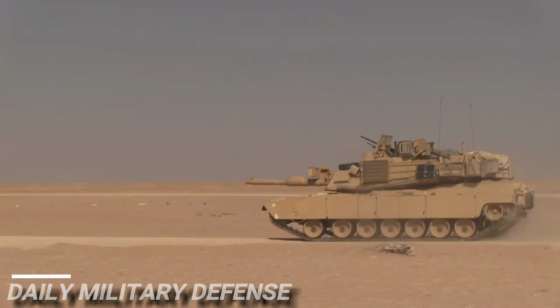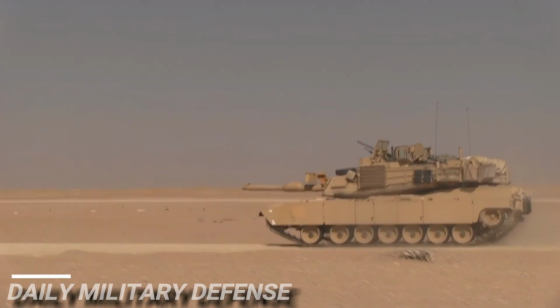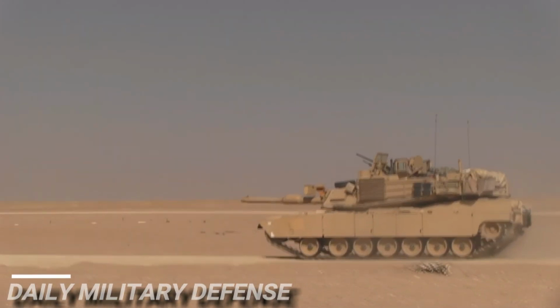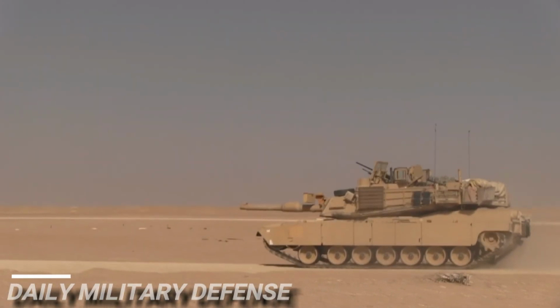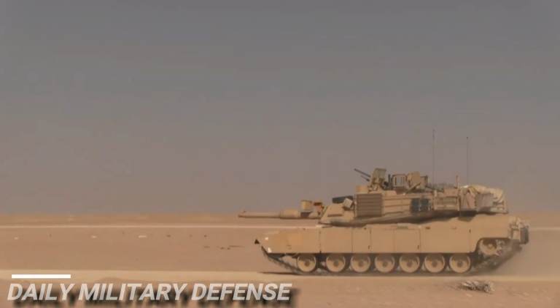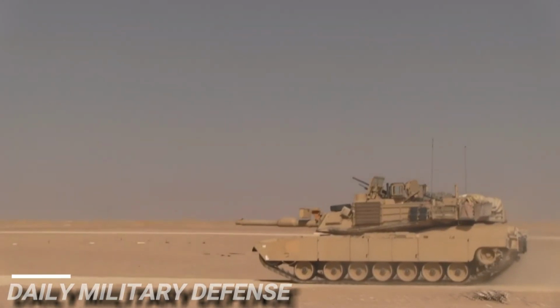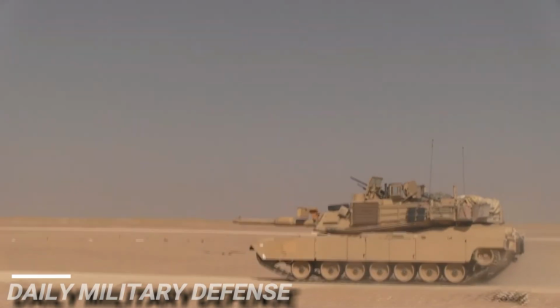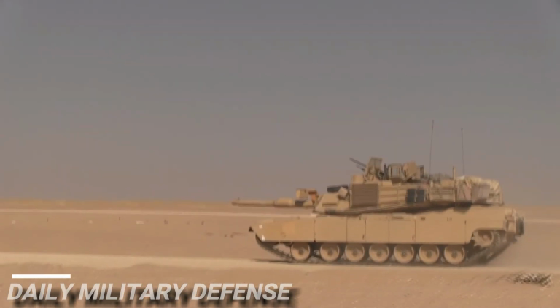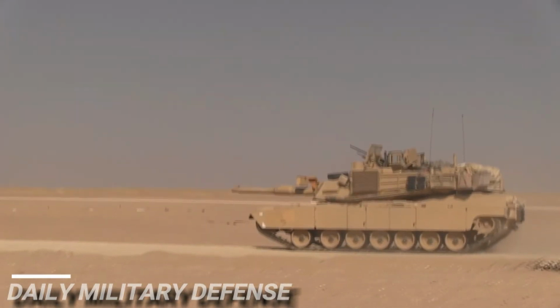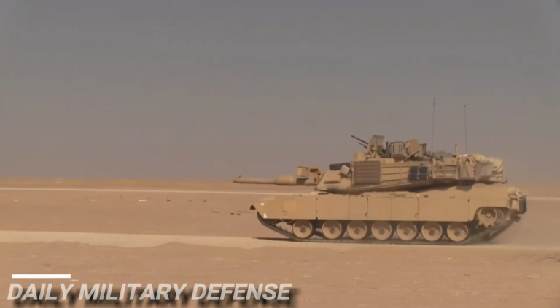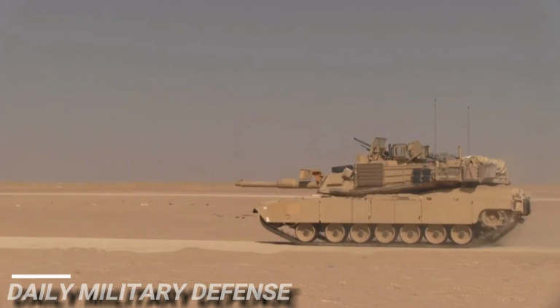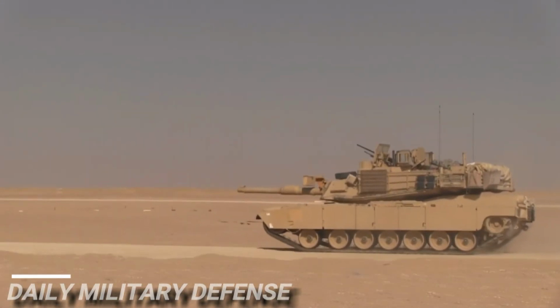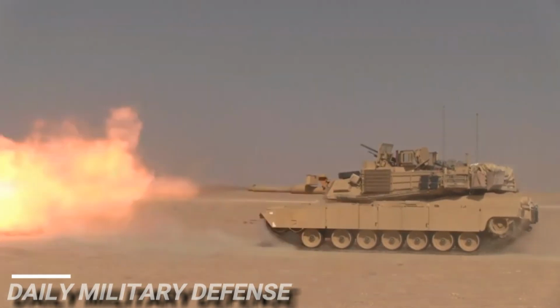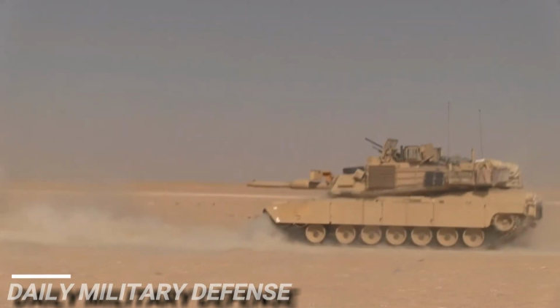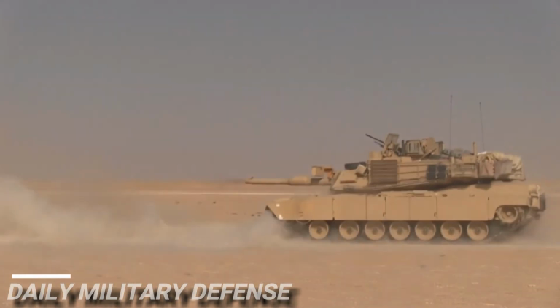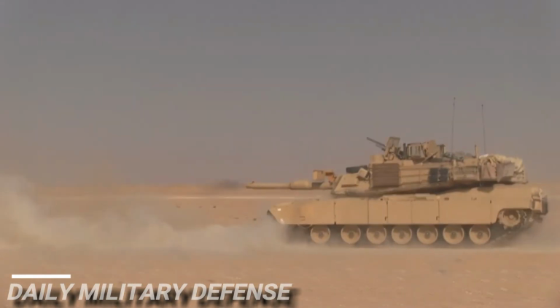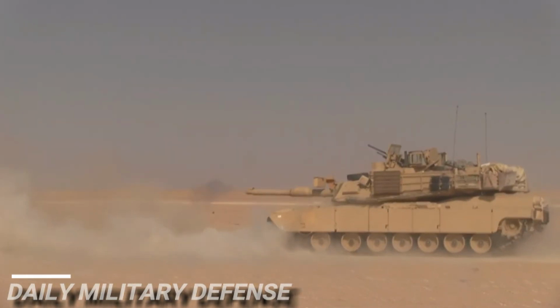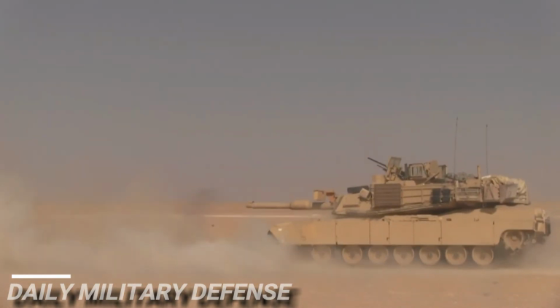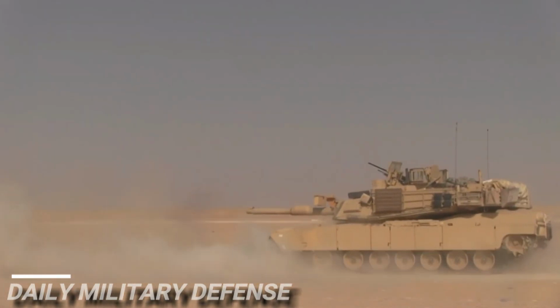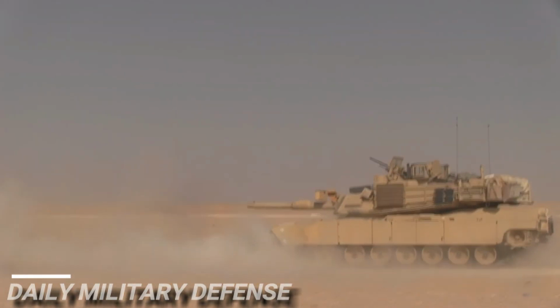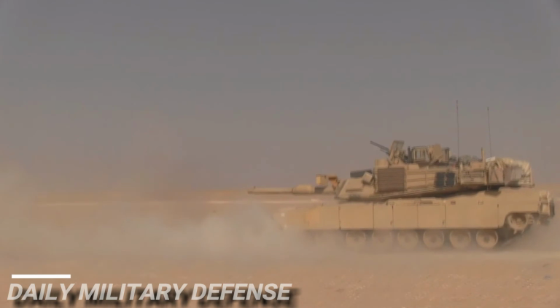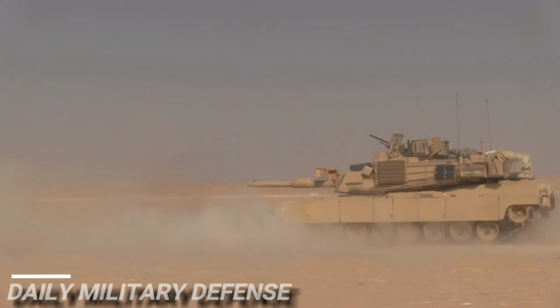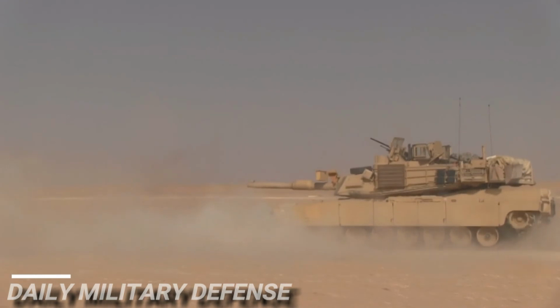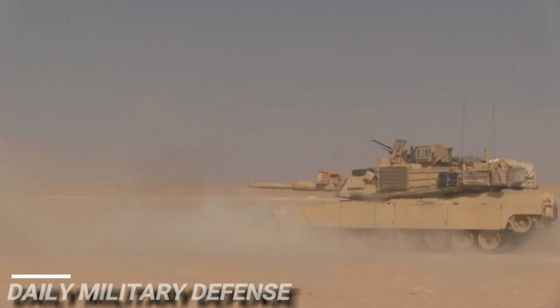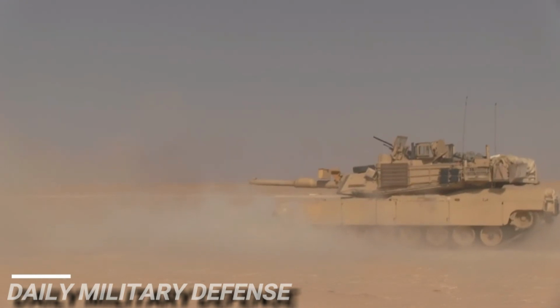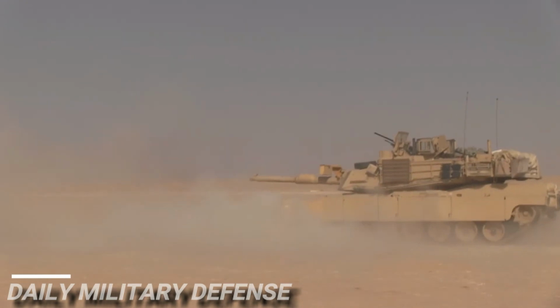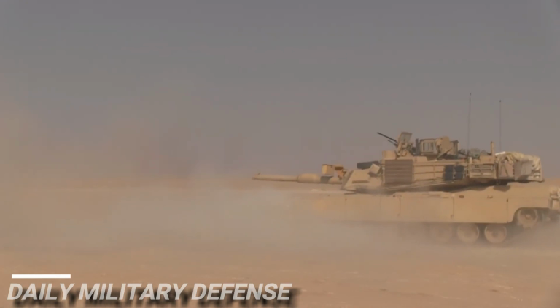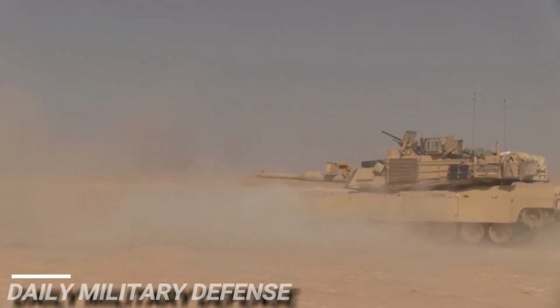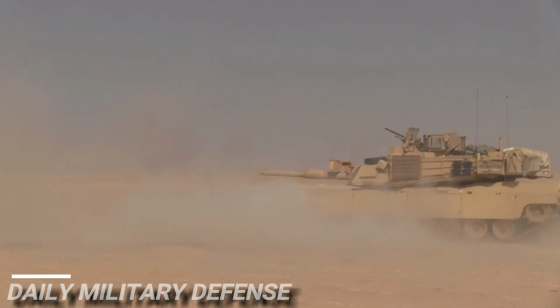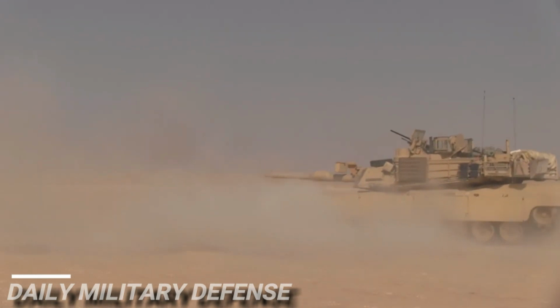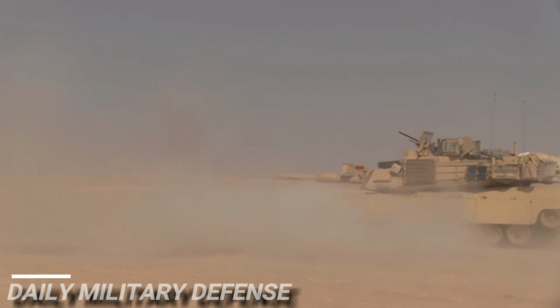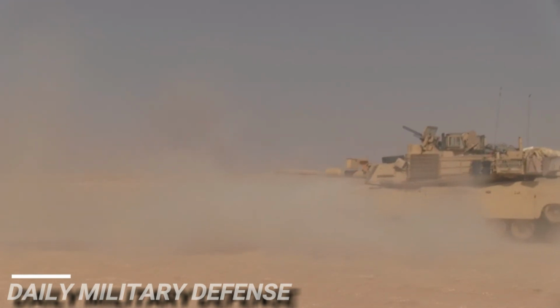Reporting from Camp Buren, Kuwait. I'm Specialist Derek Rank.